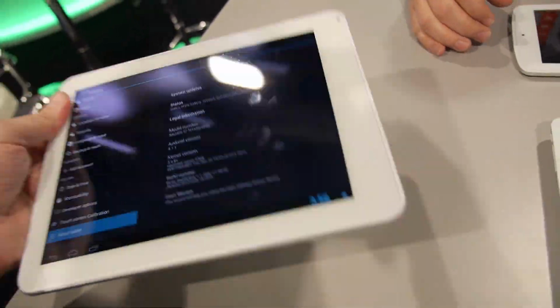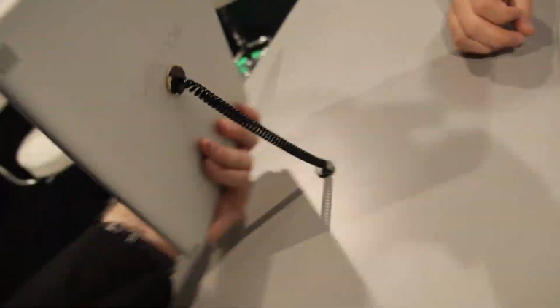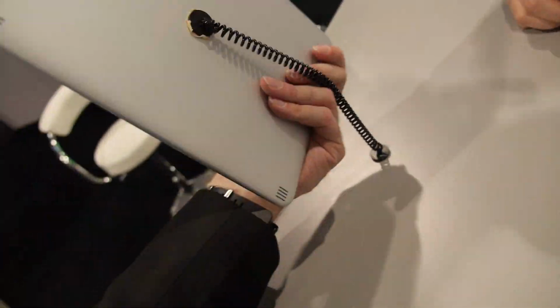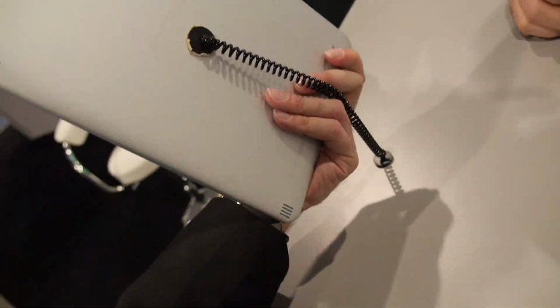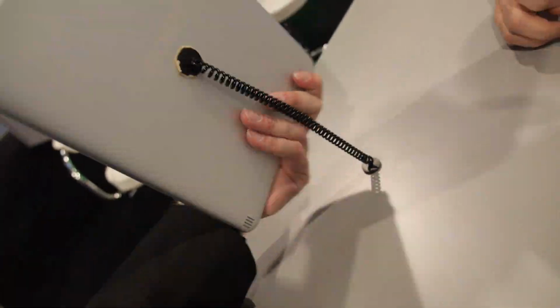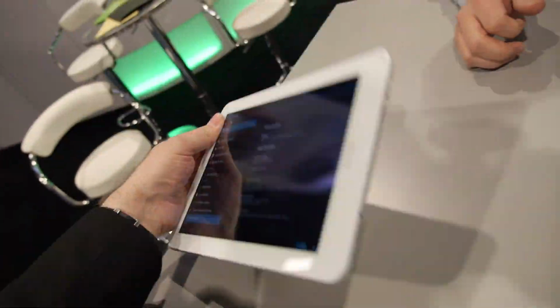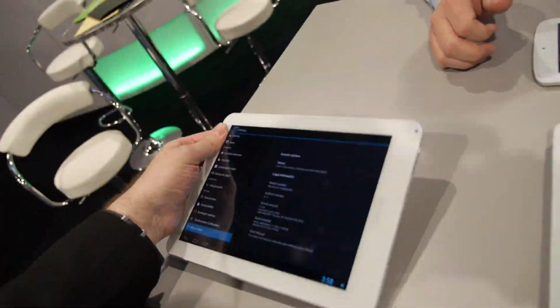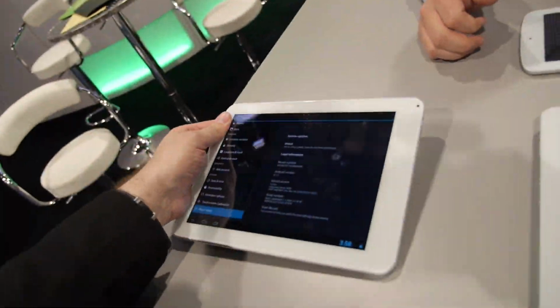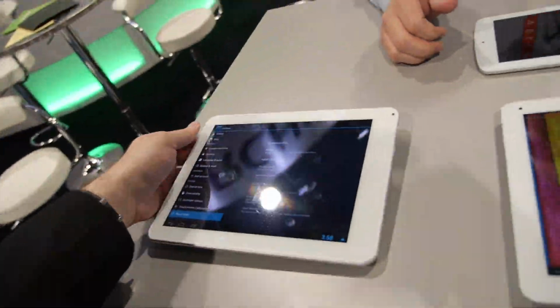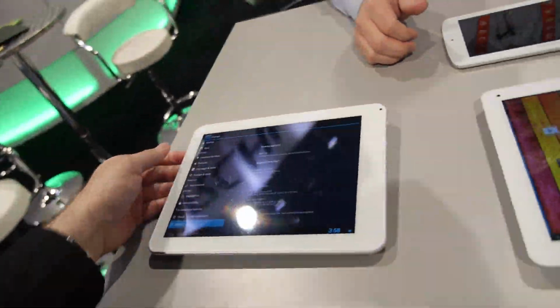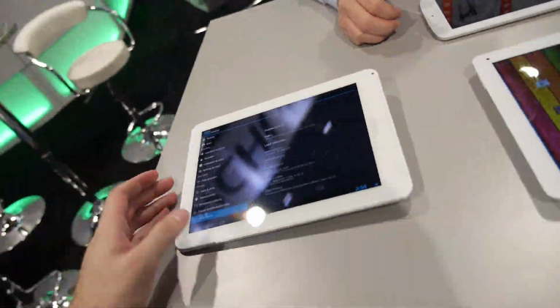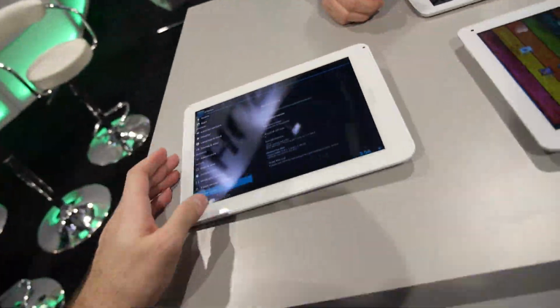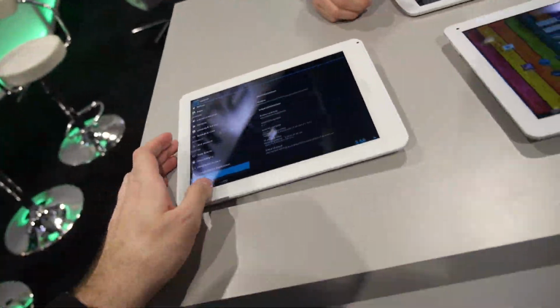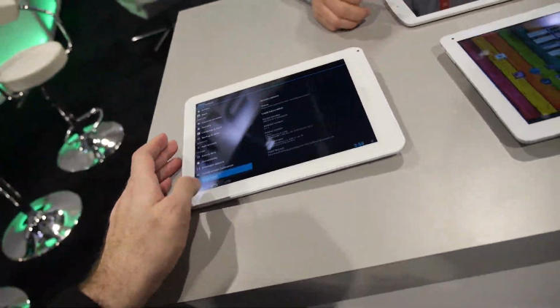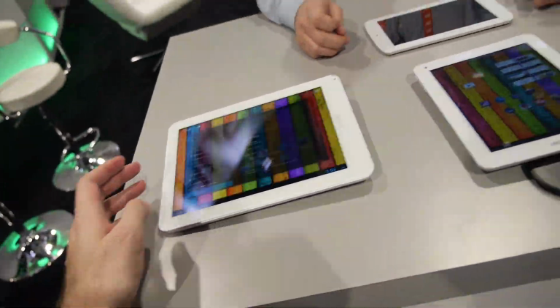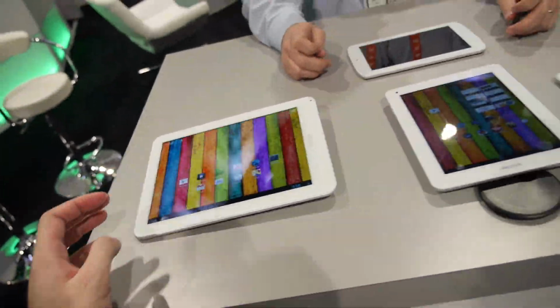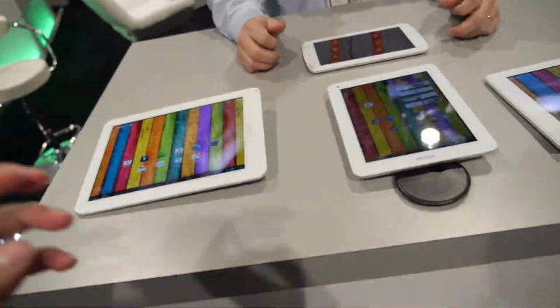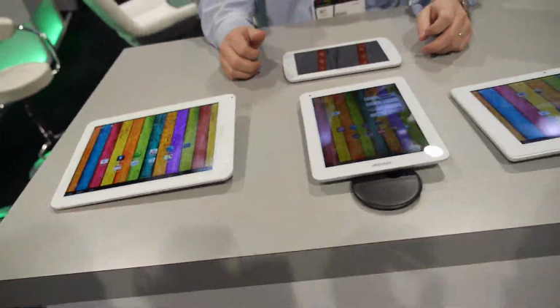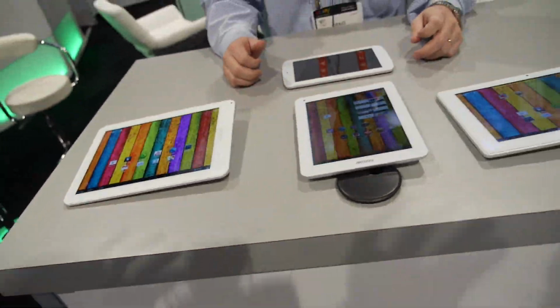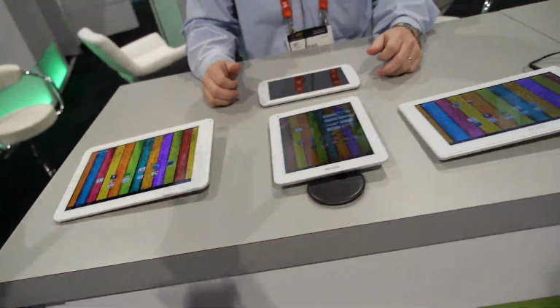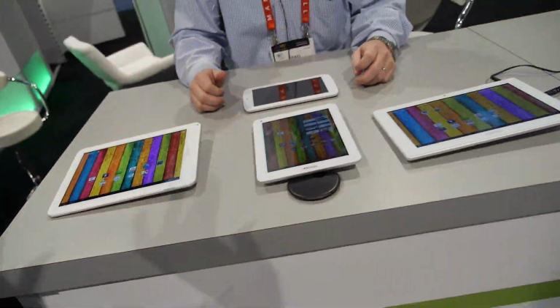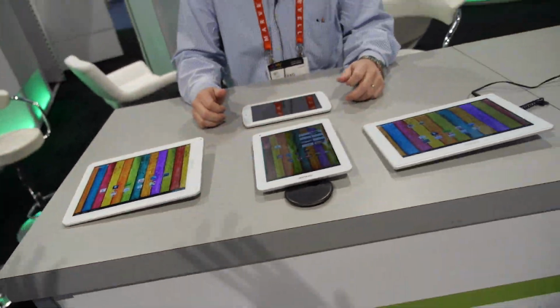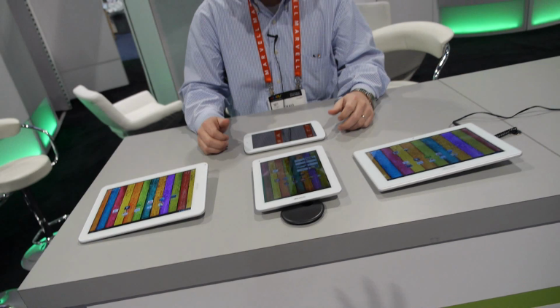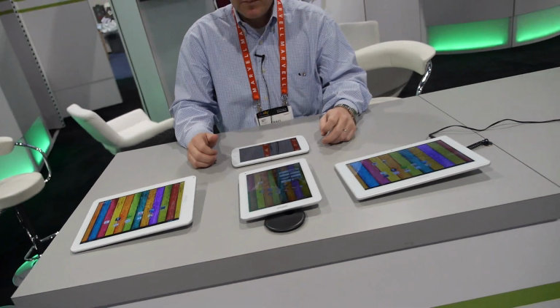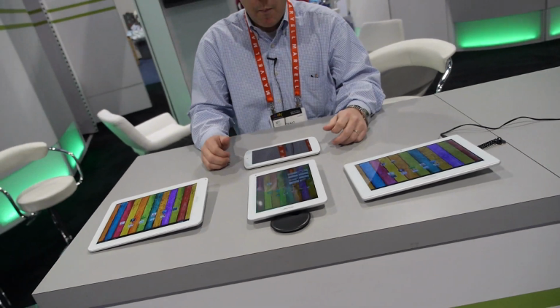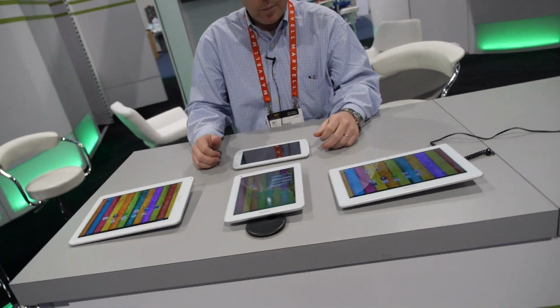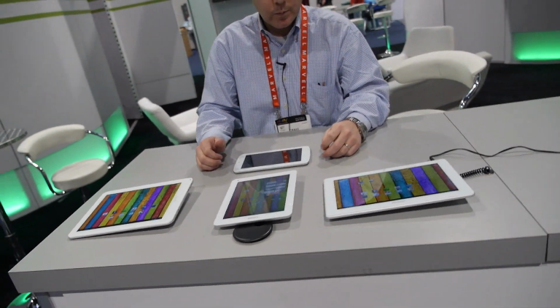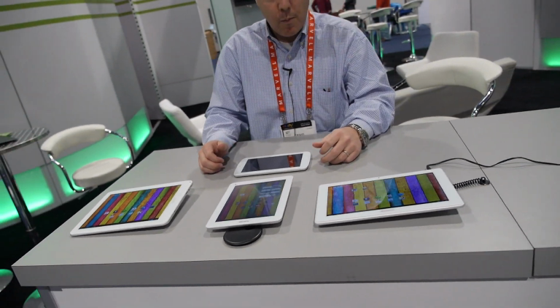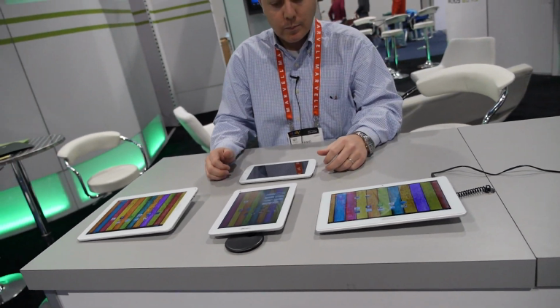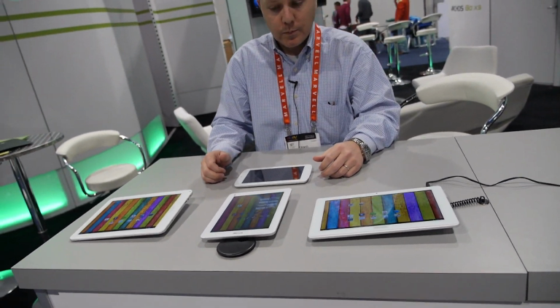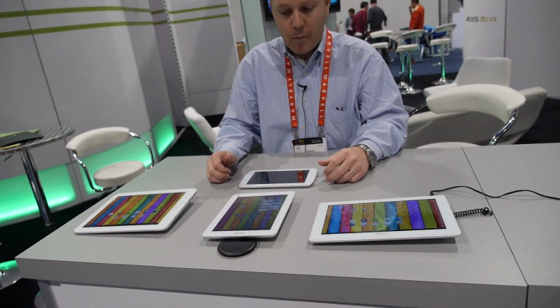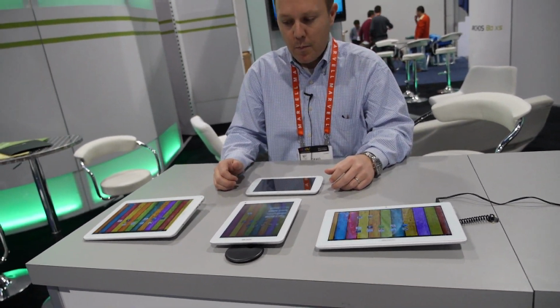So if I can say, this is a Rockchip RK3066, all of them, and the price is pretty attractive.